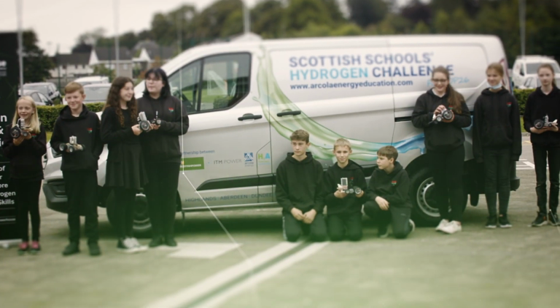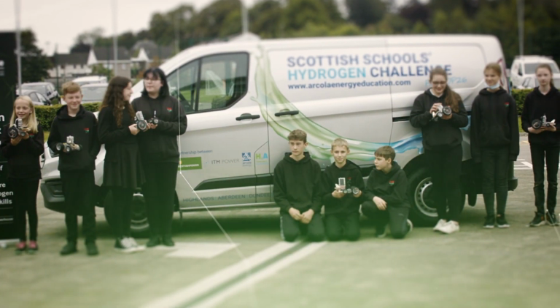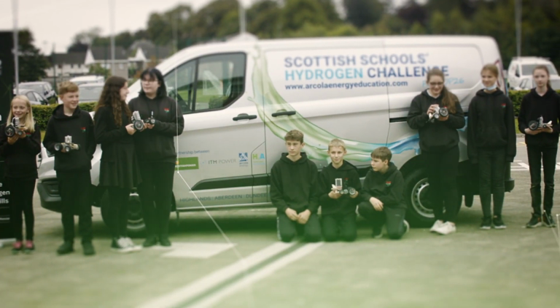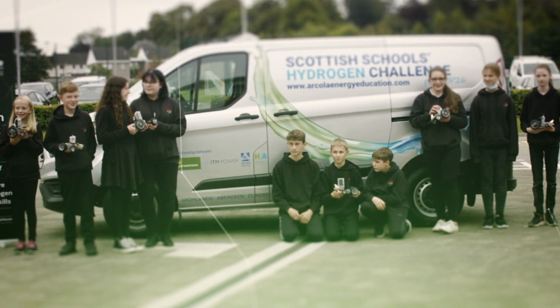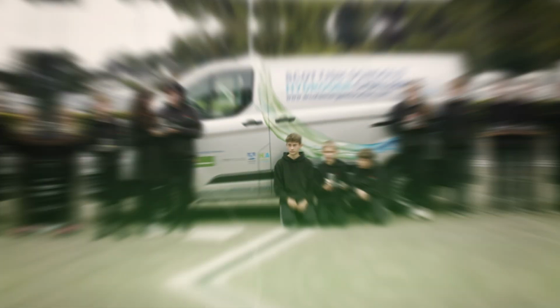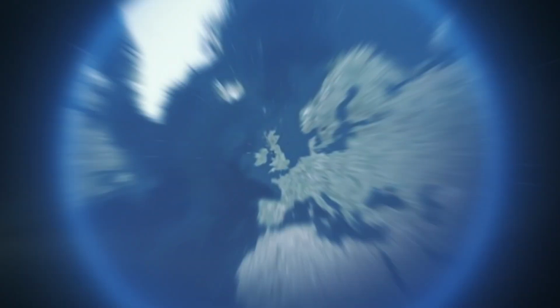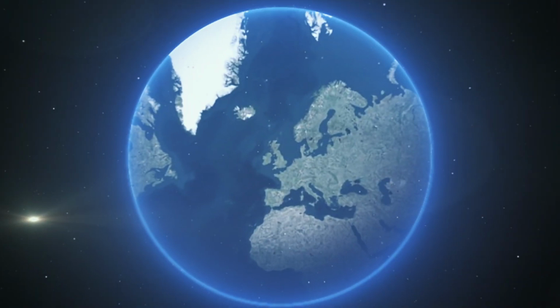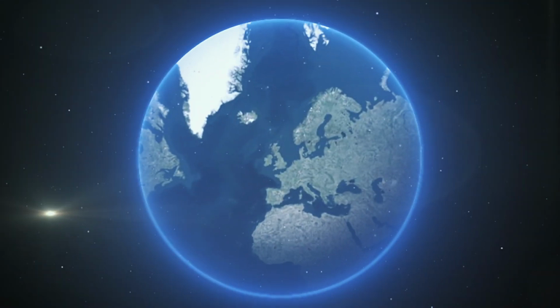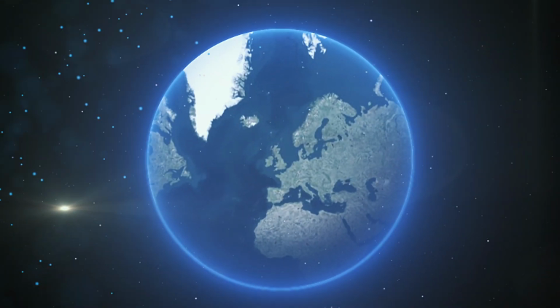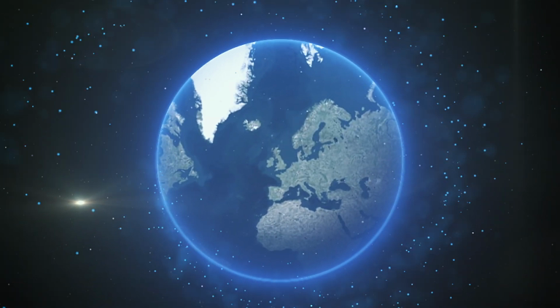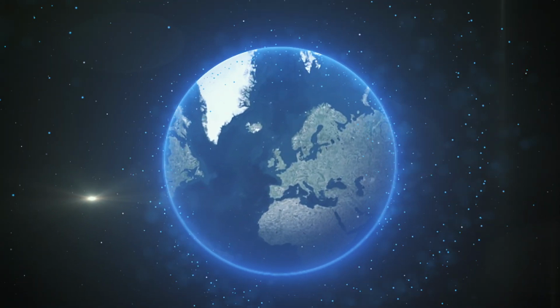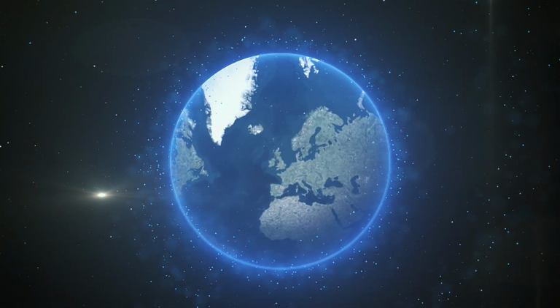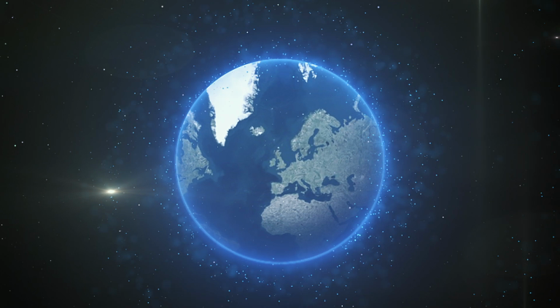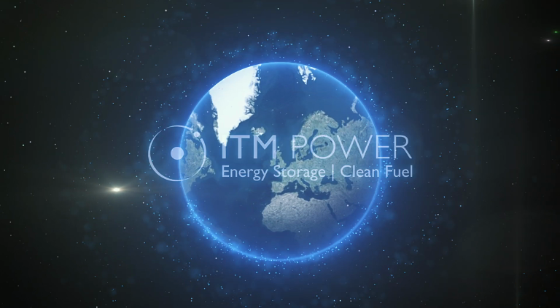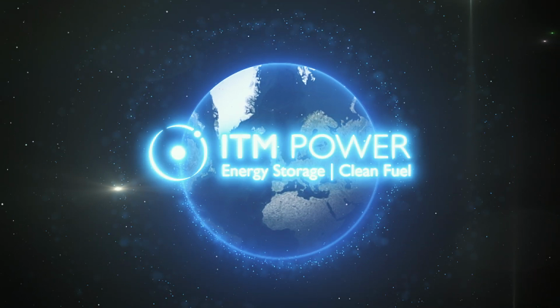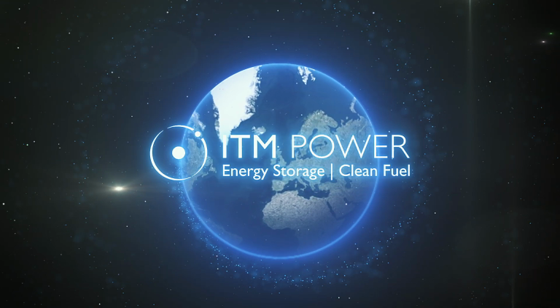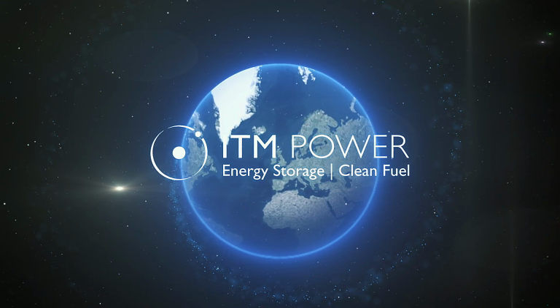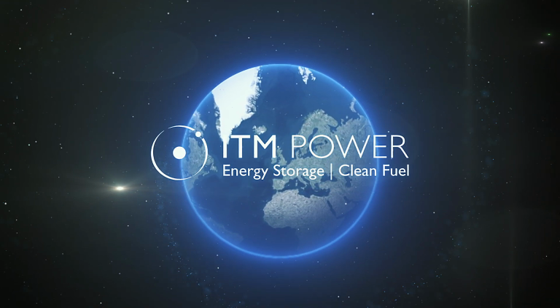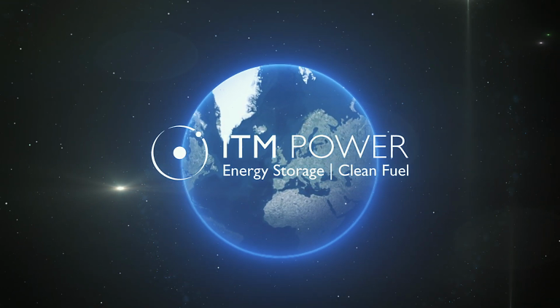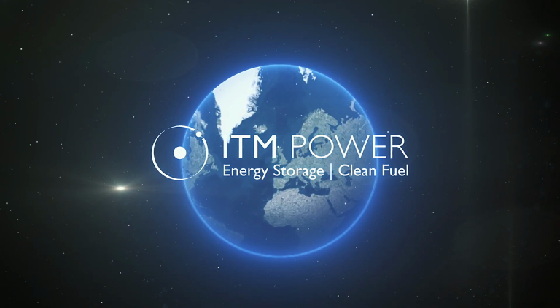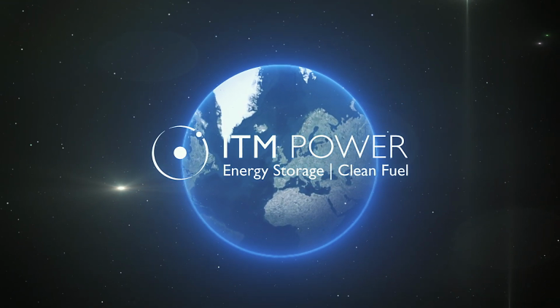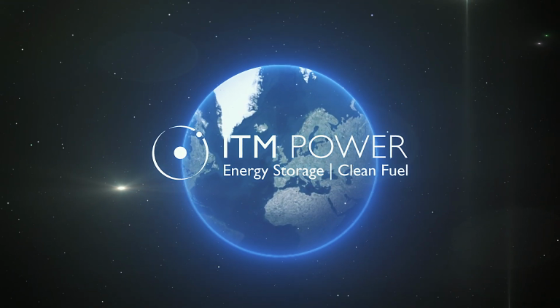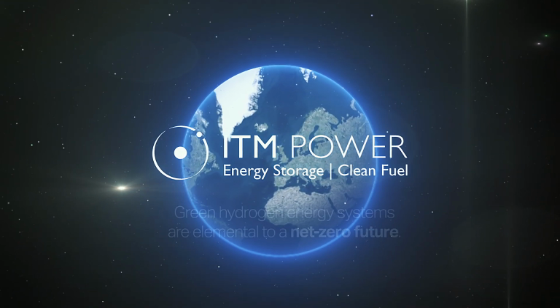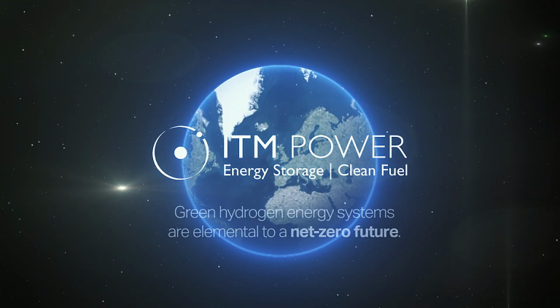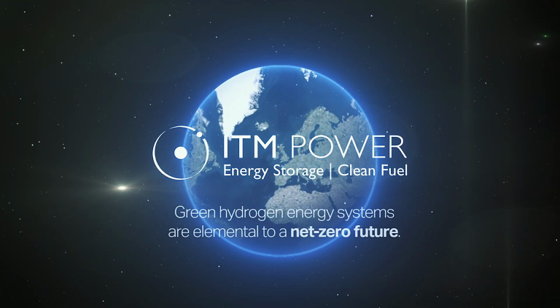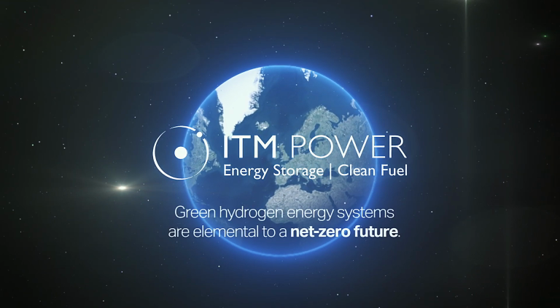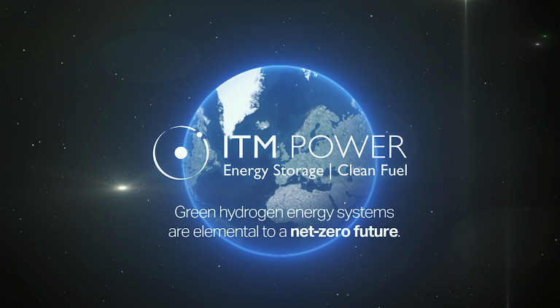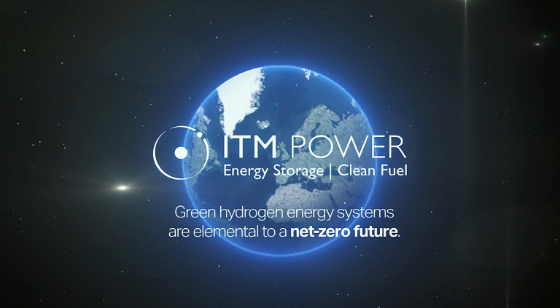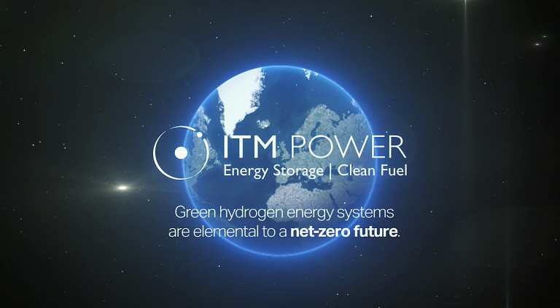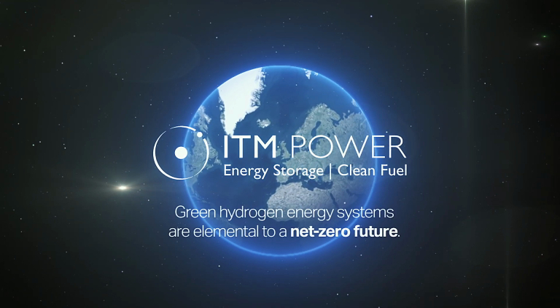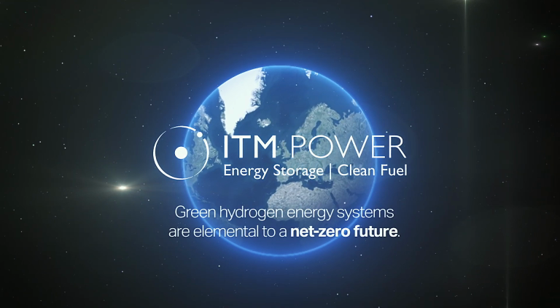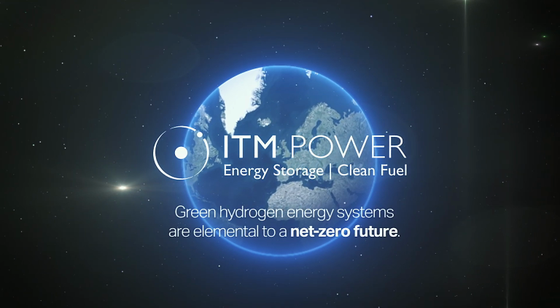Talk to us about our green hydrogen technology that is elemental to a net-zero future.